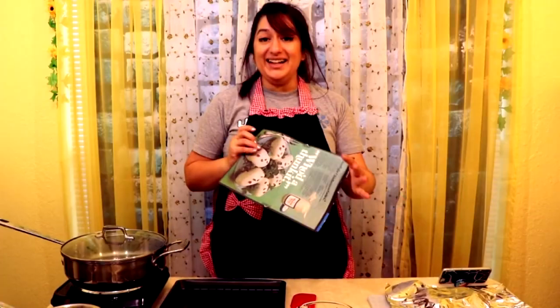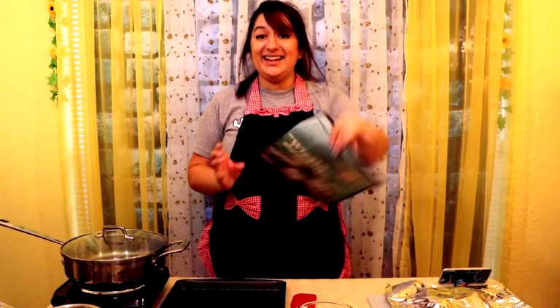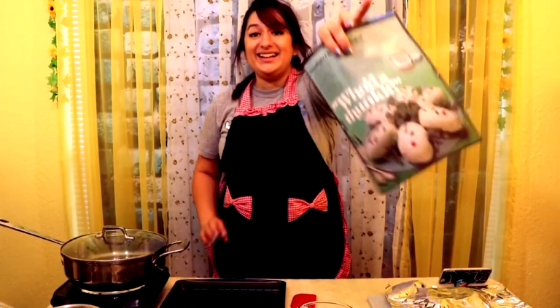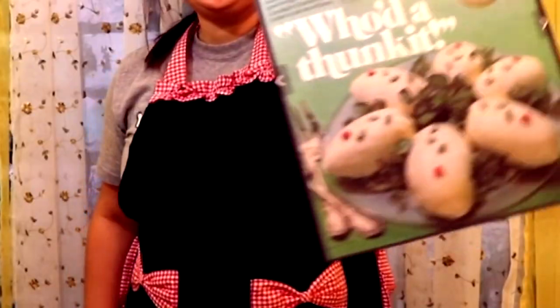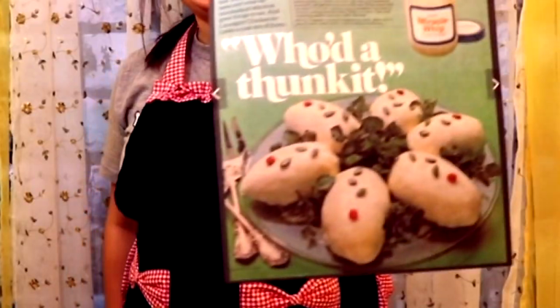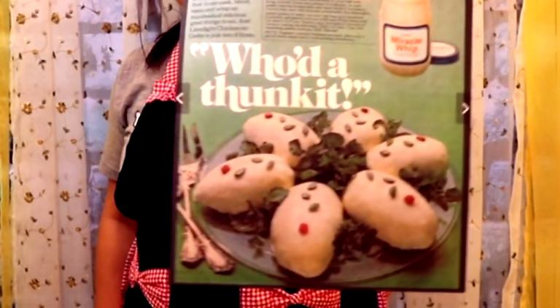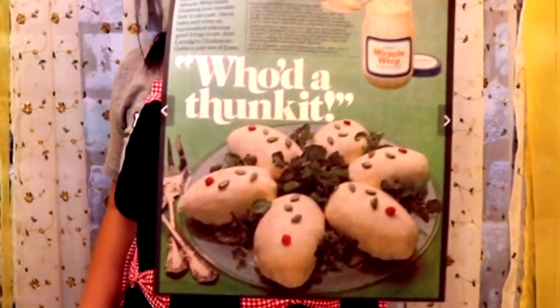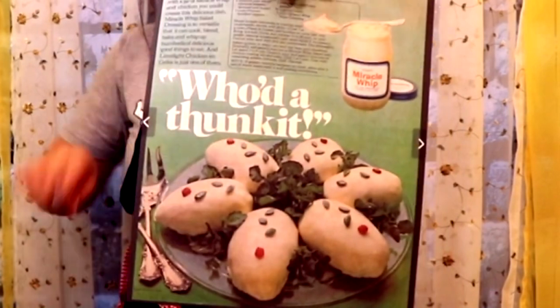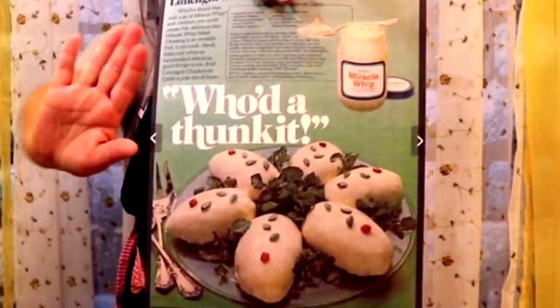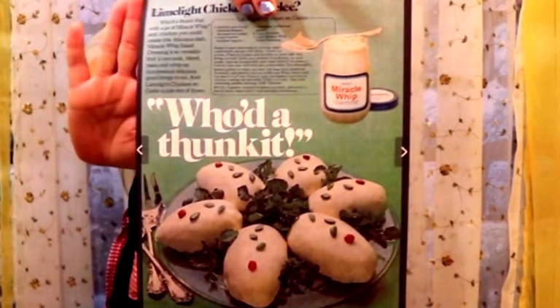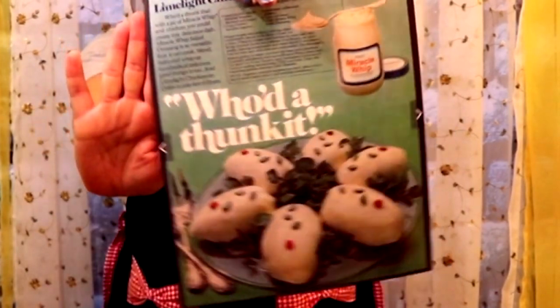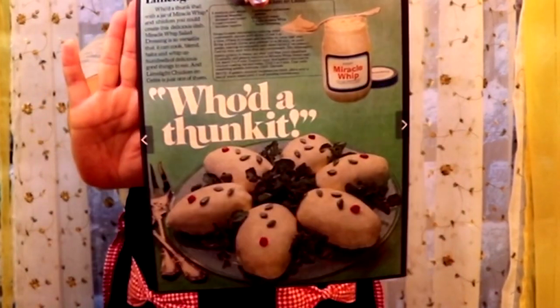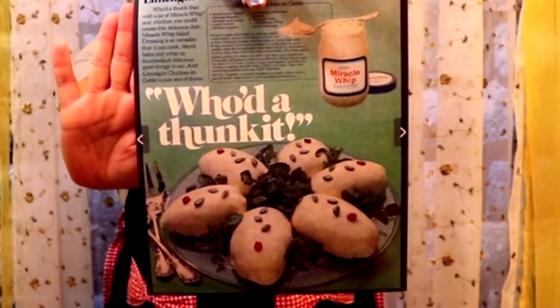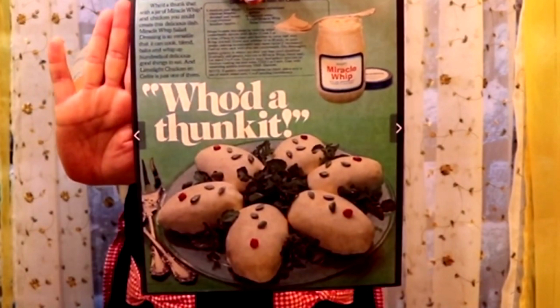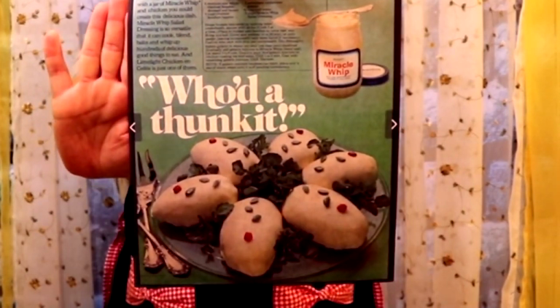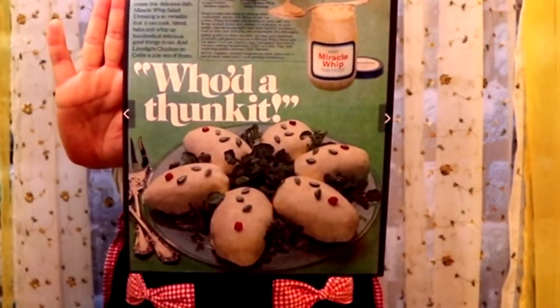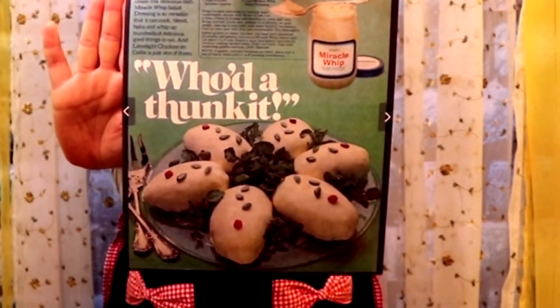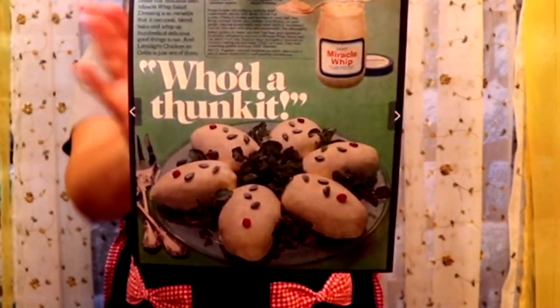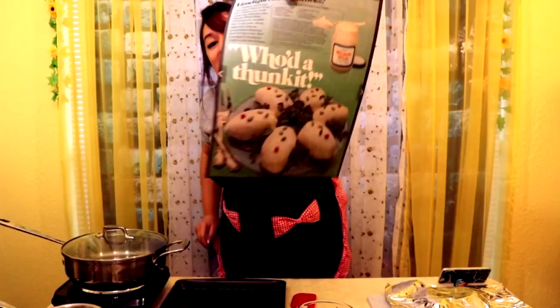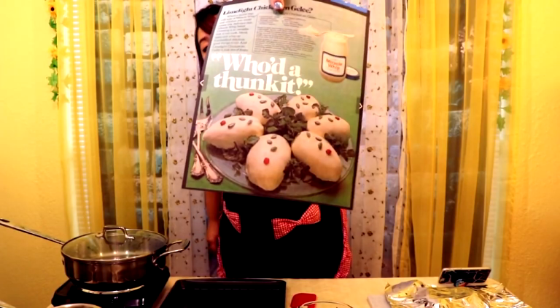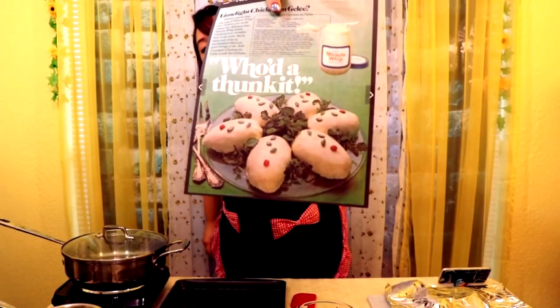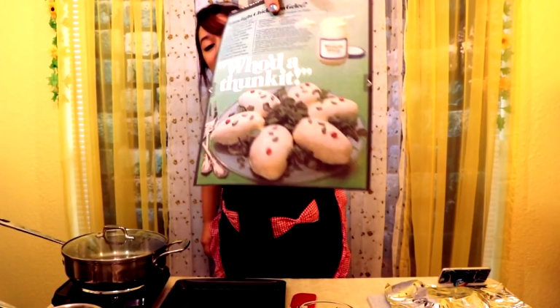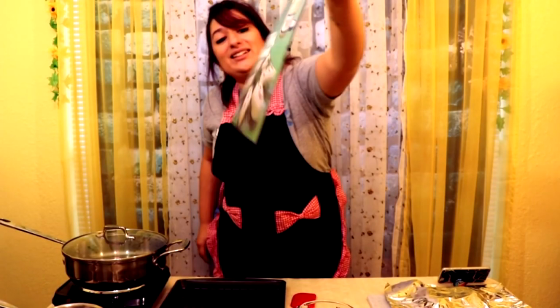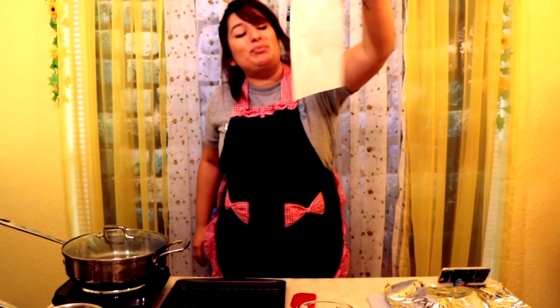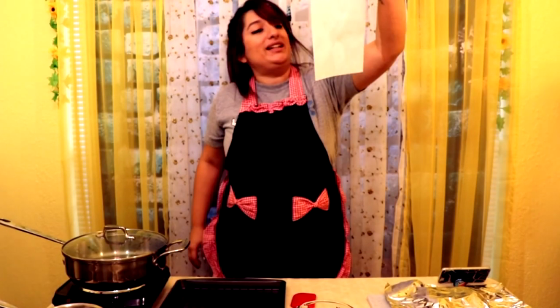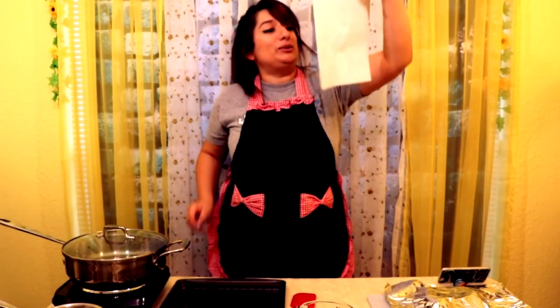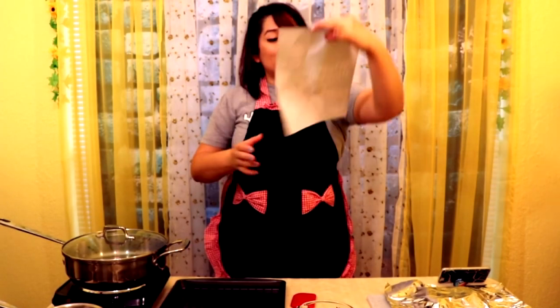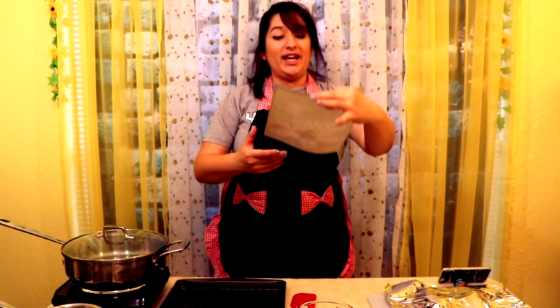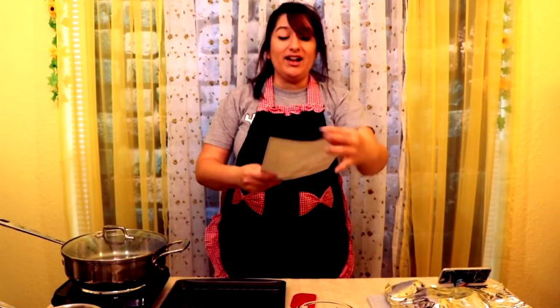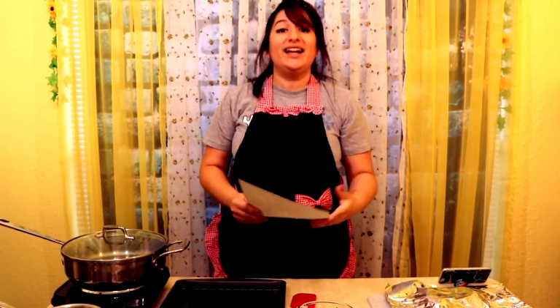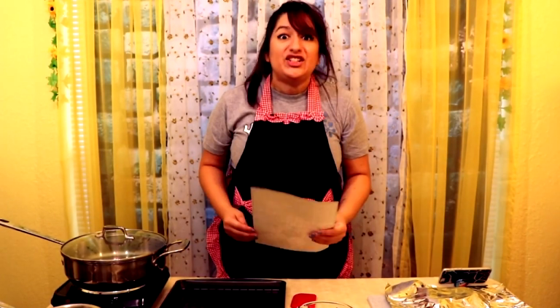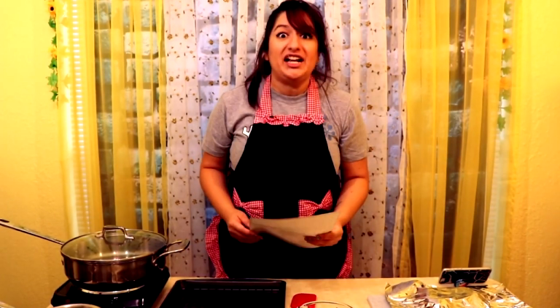Today we are going to be making something called Limelight Chicken and Galila. And it looks like this. Do you see? It looks like little potatoes, but they are not — it's chicken!